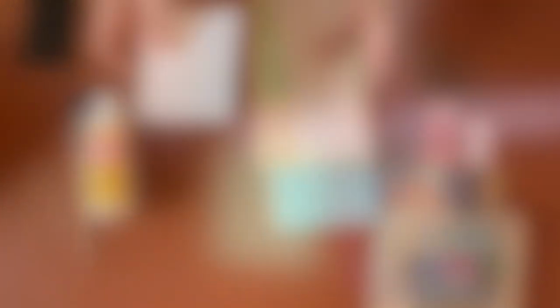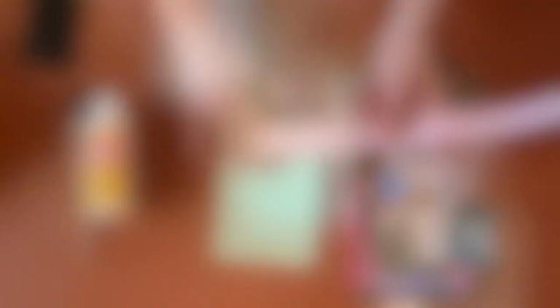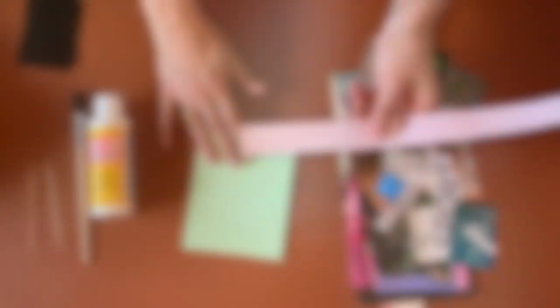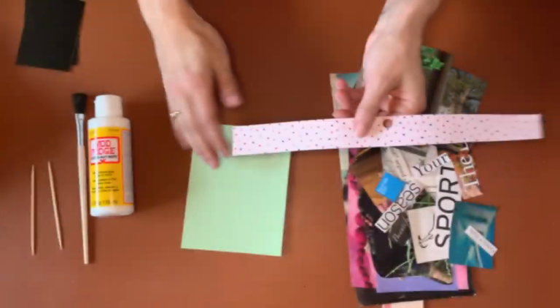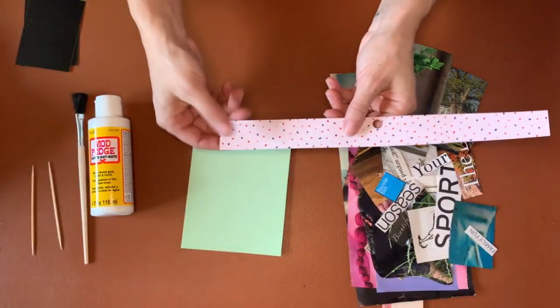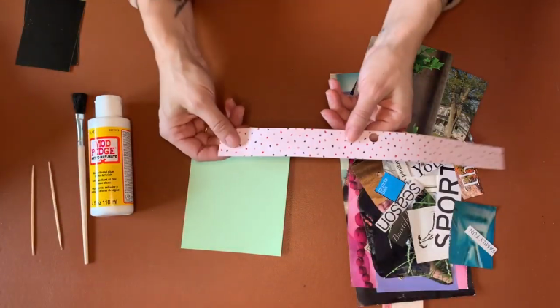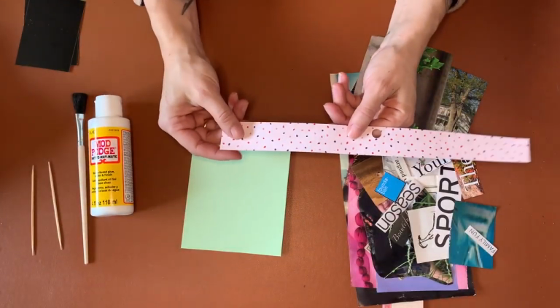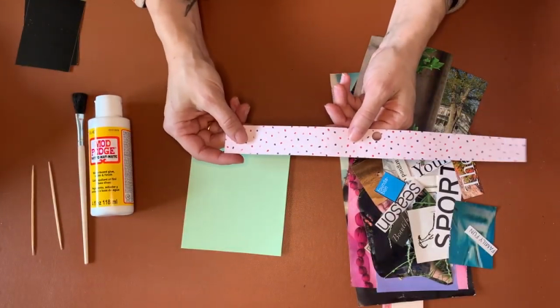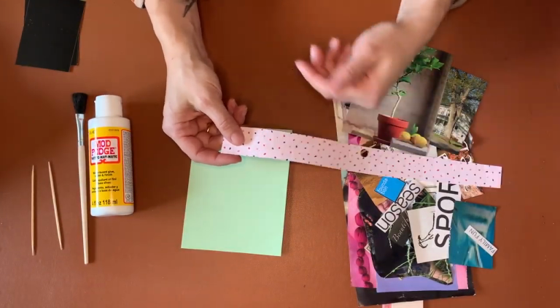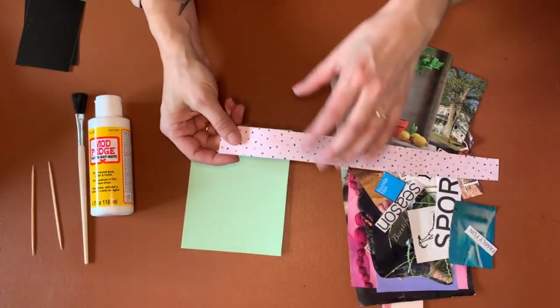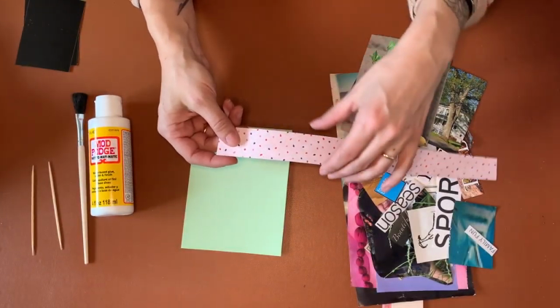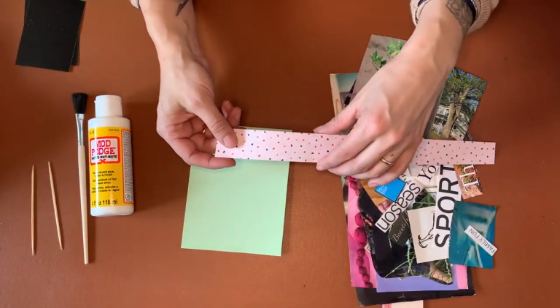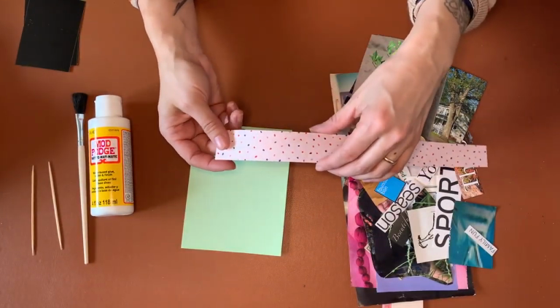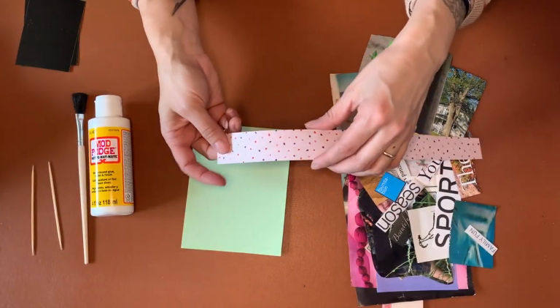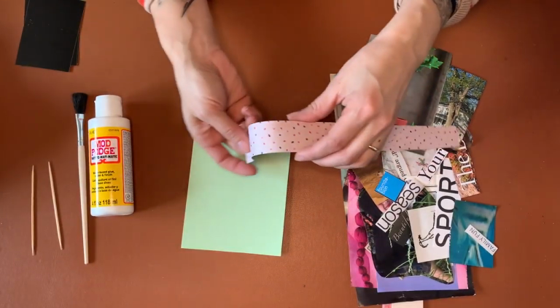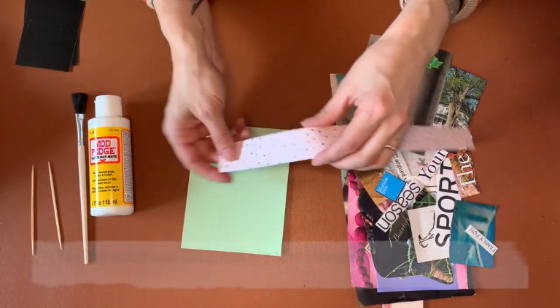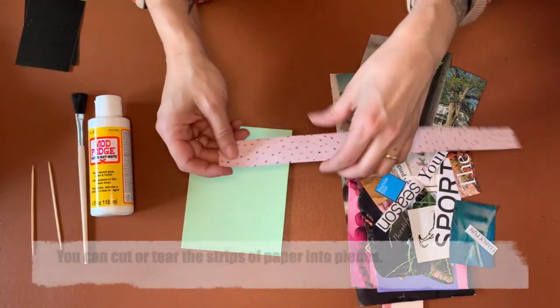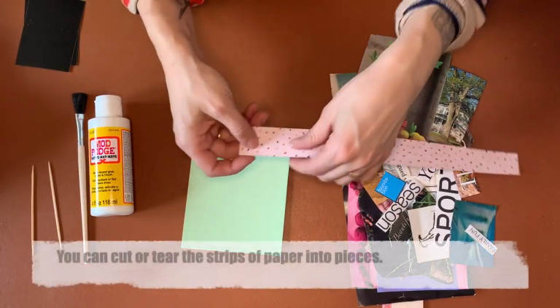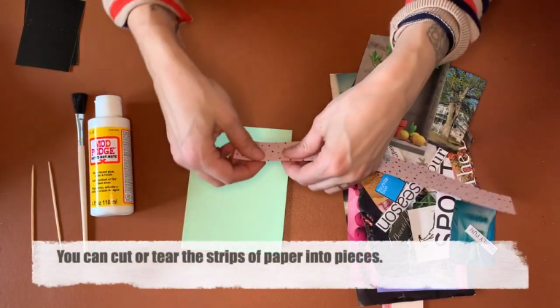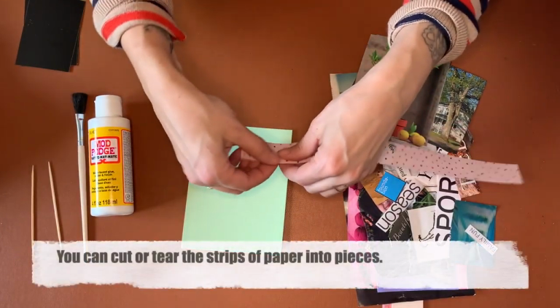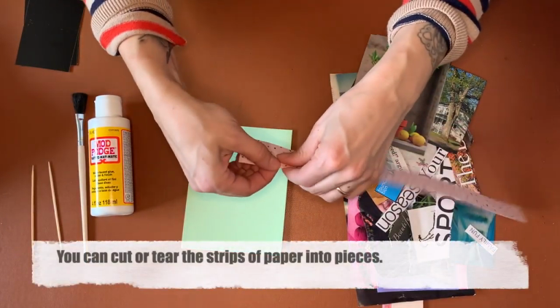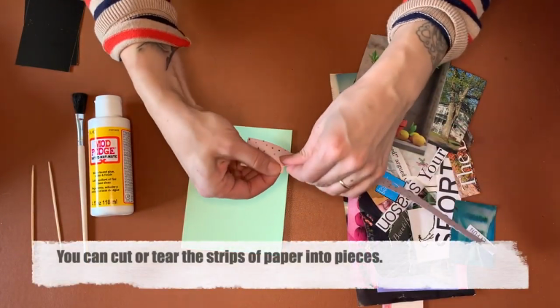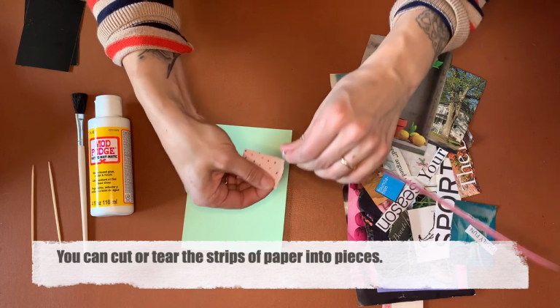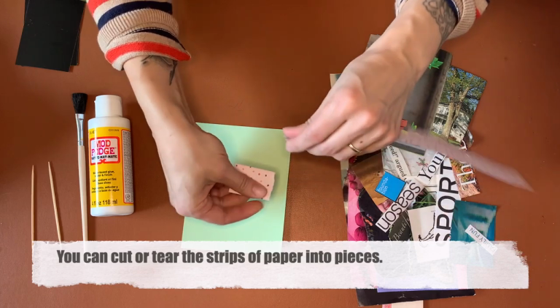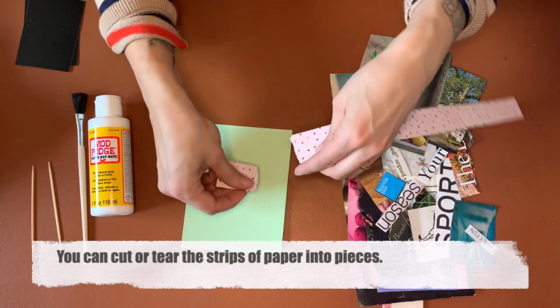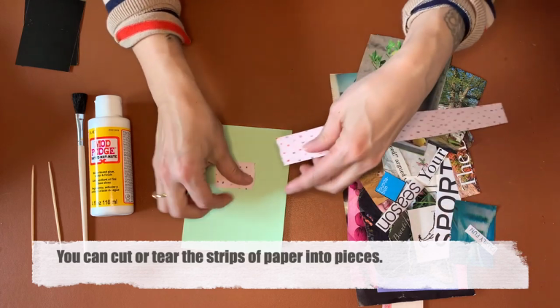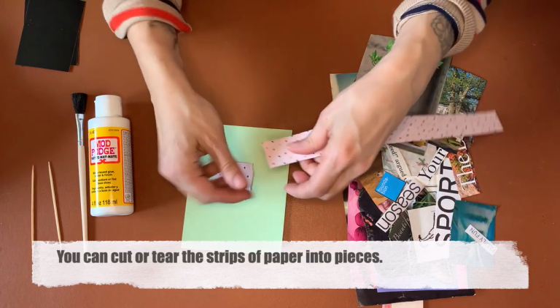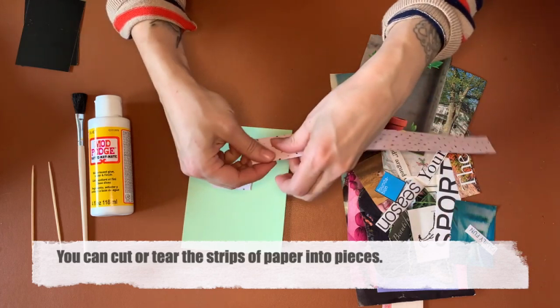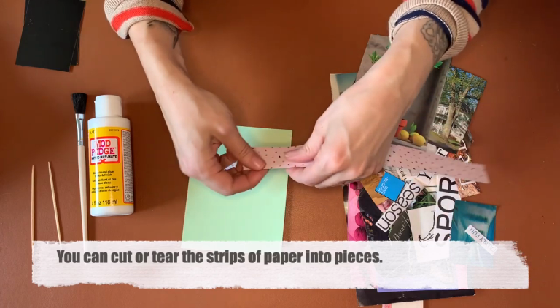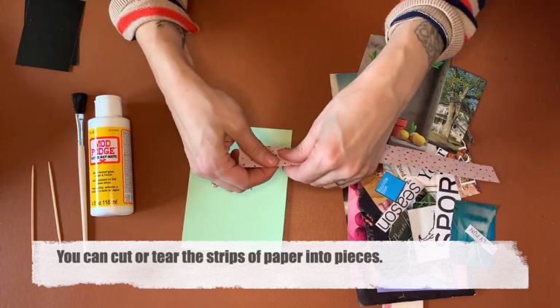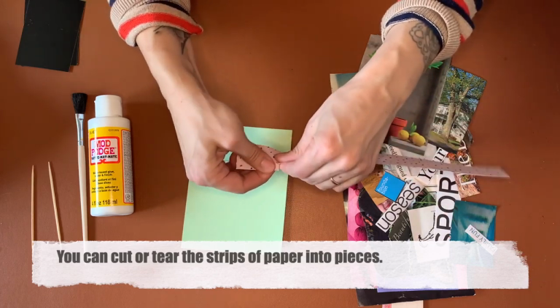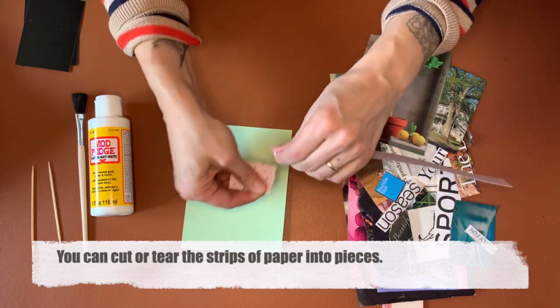With these strips, if you have scissors at home you can cut them, but they're also really easy to tear.